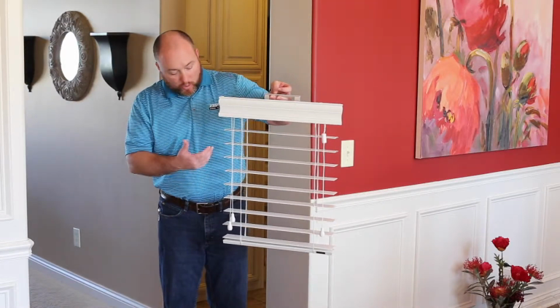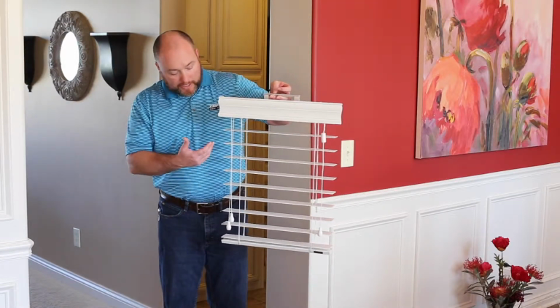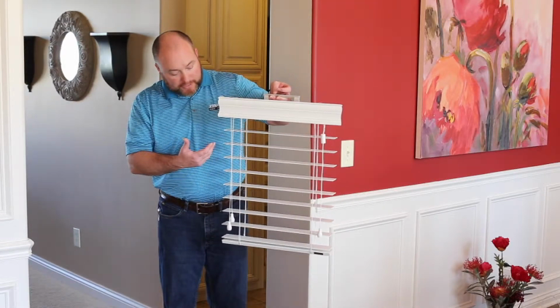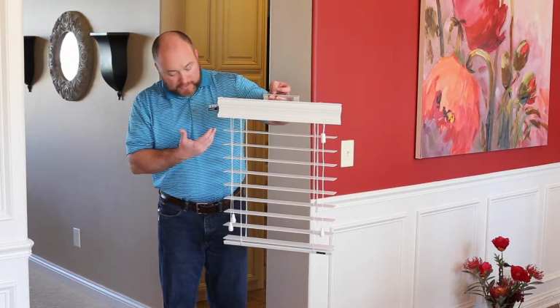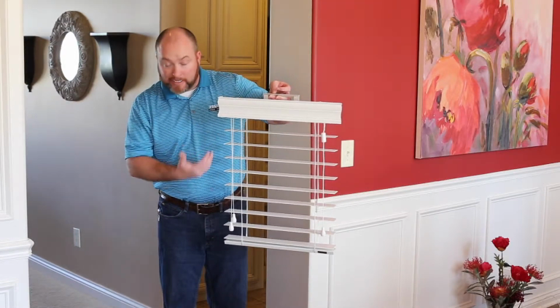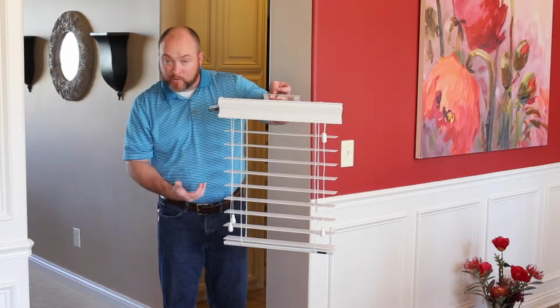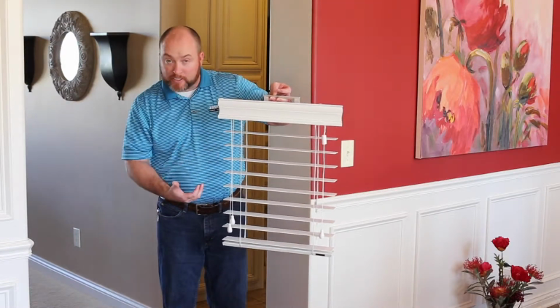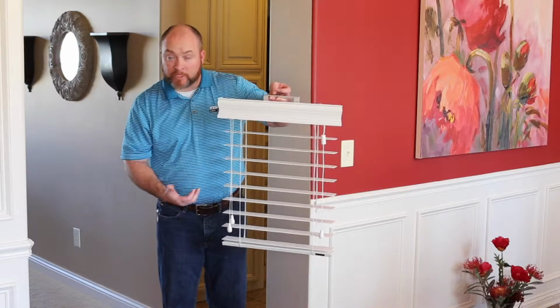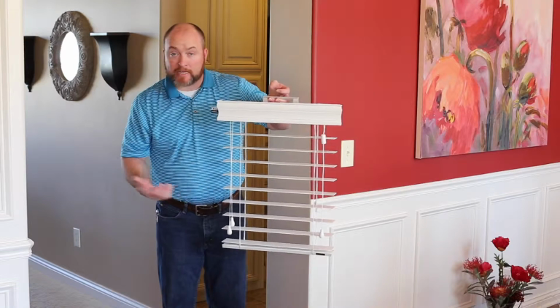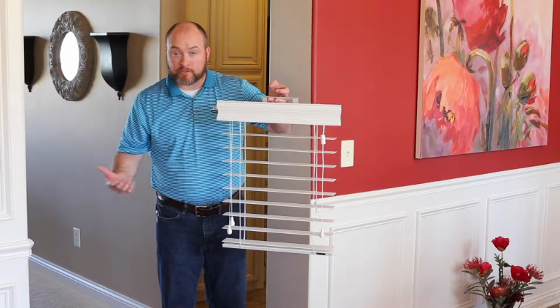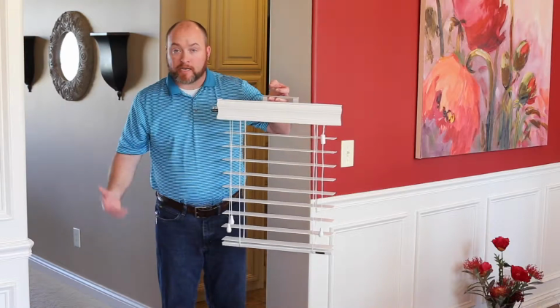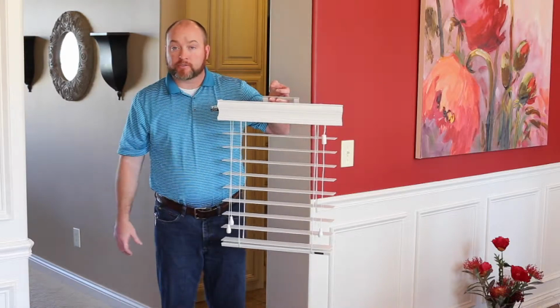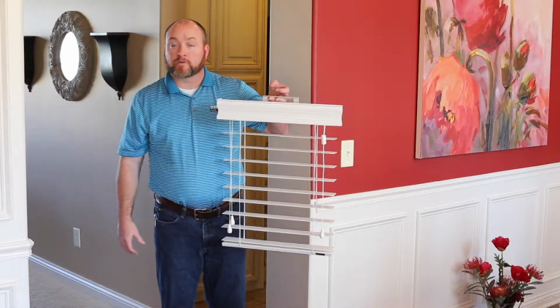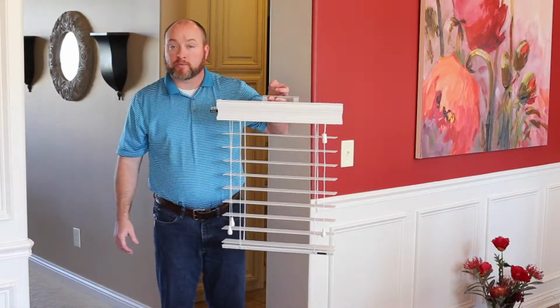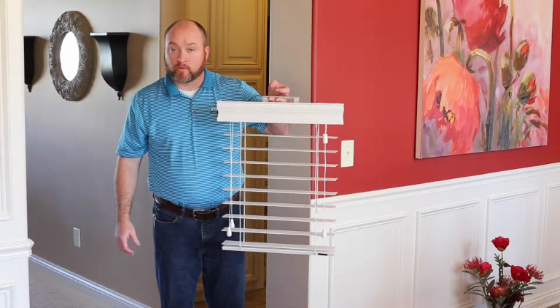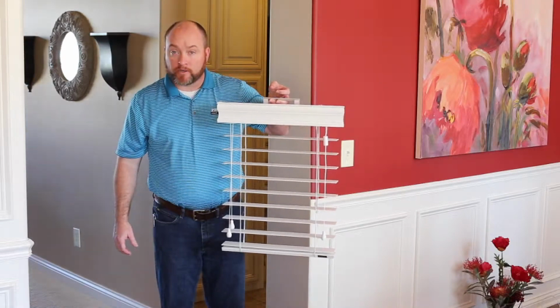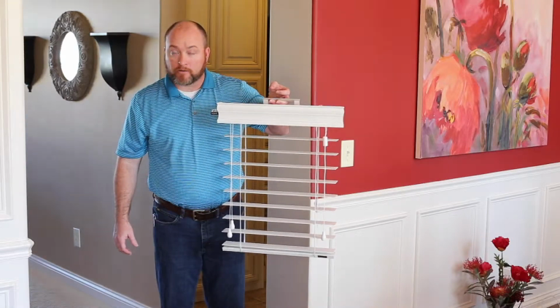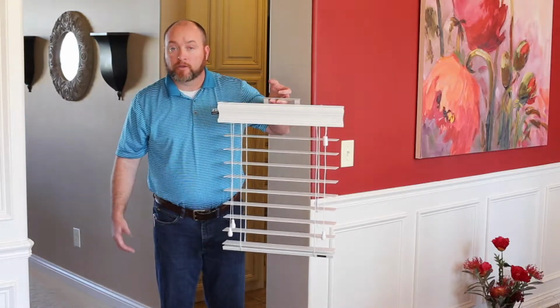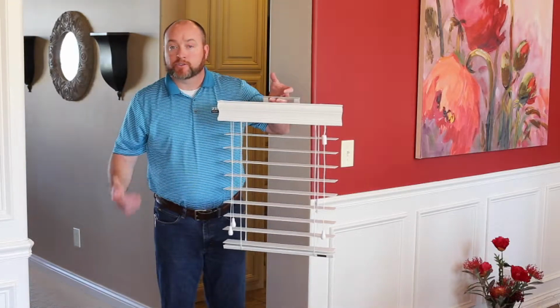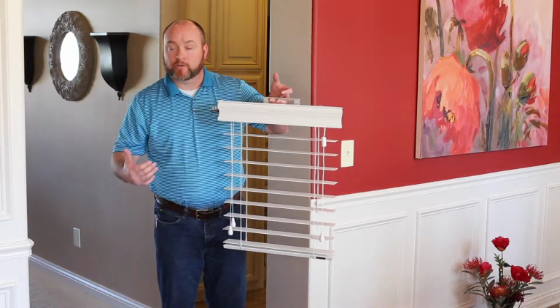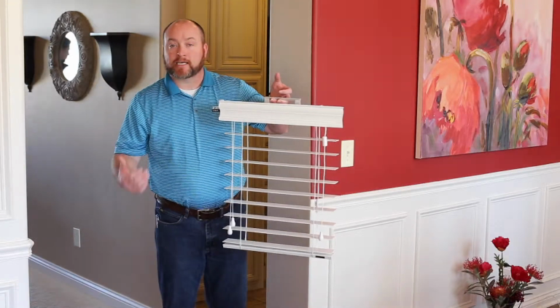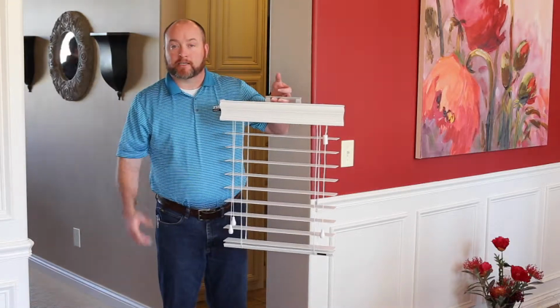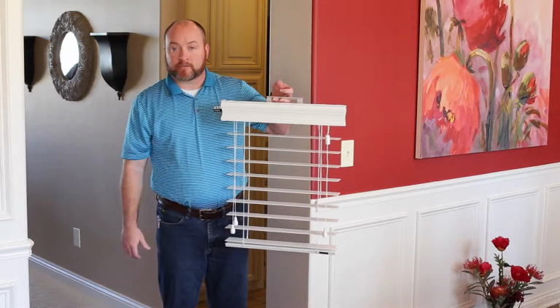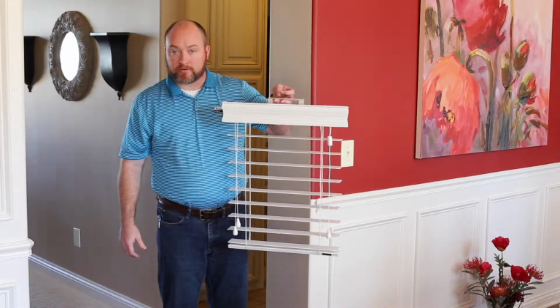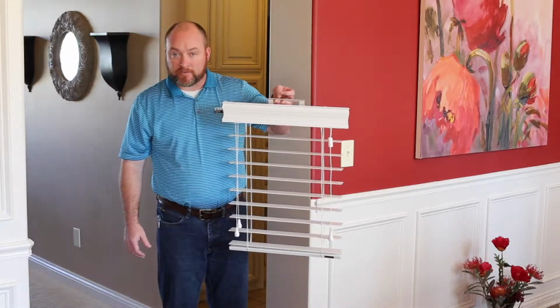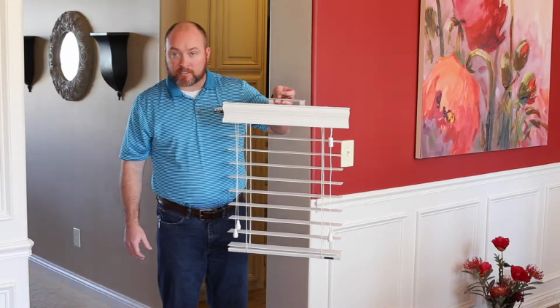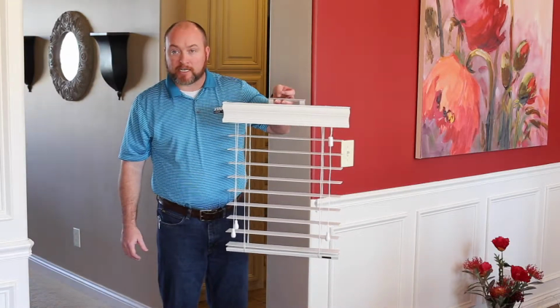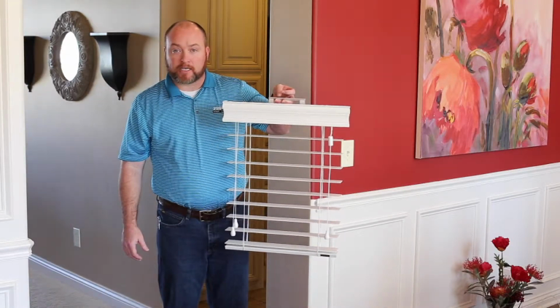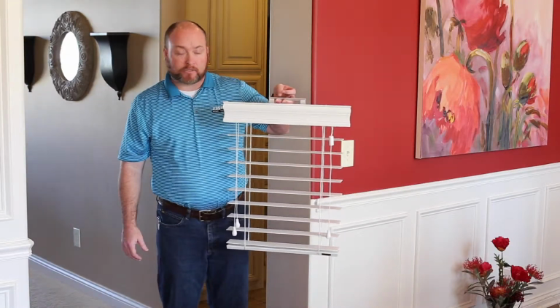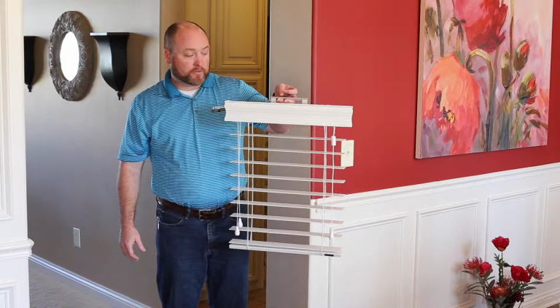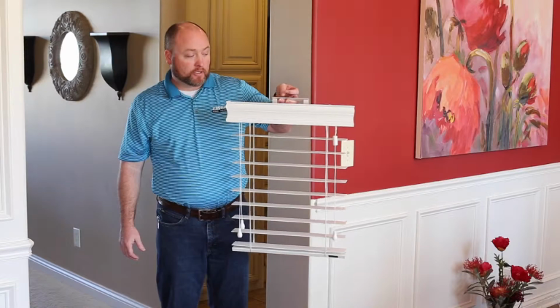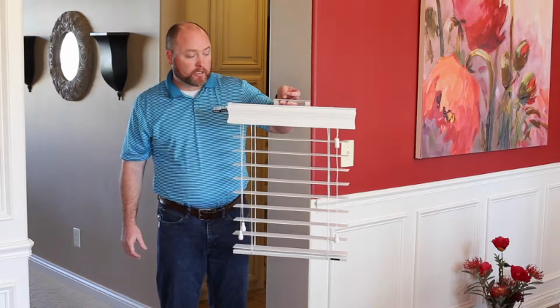We like to take this sample piece, bring it out to your house, hold it up in a window, show you exactly how it's going to fit, exactly how it's going to look.